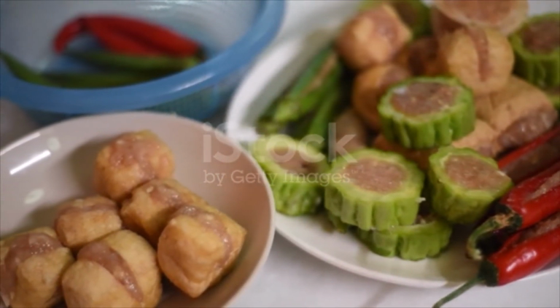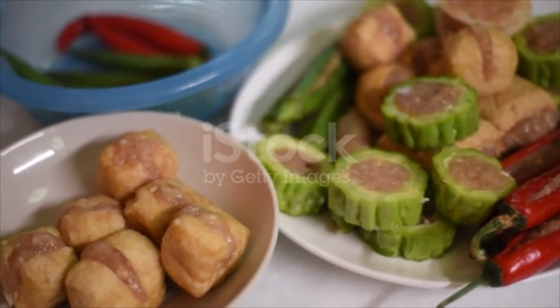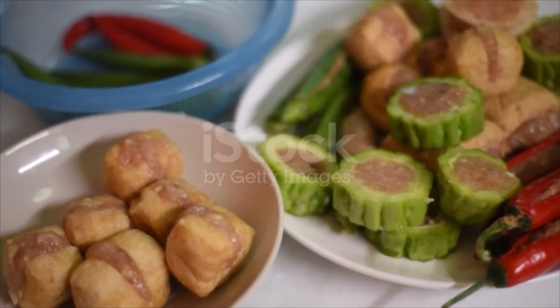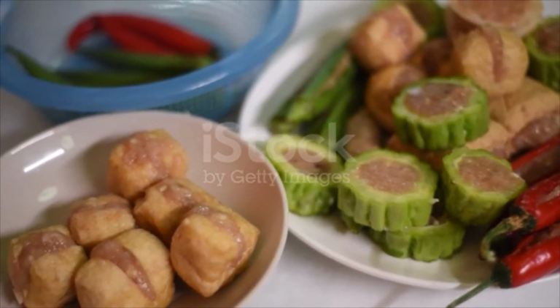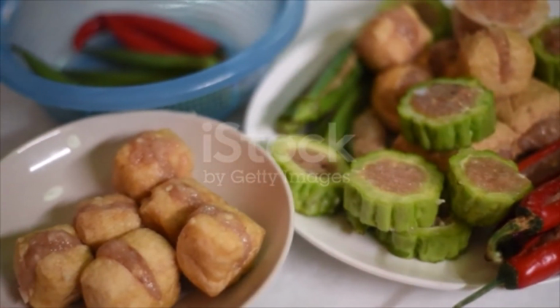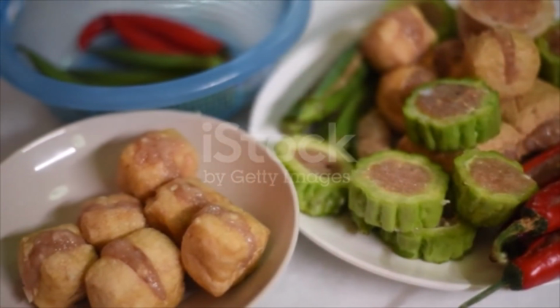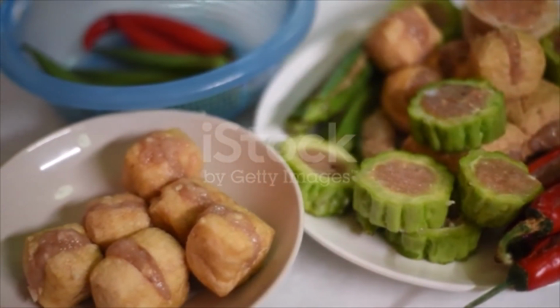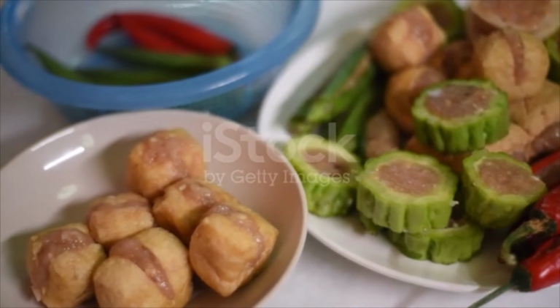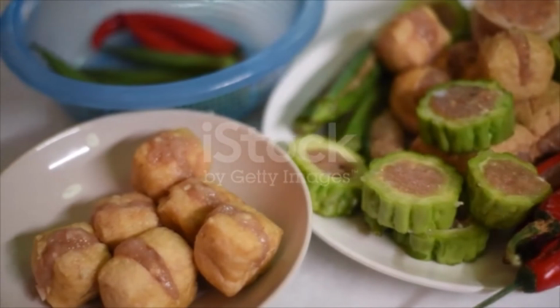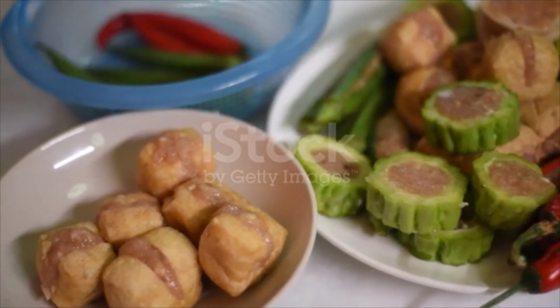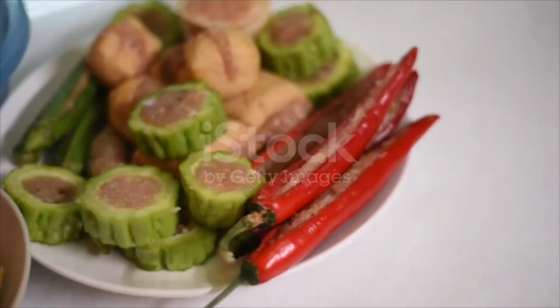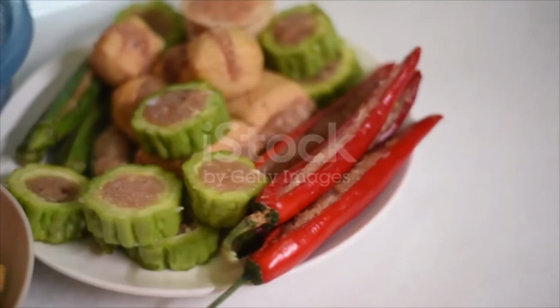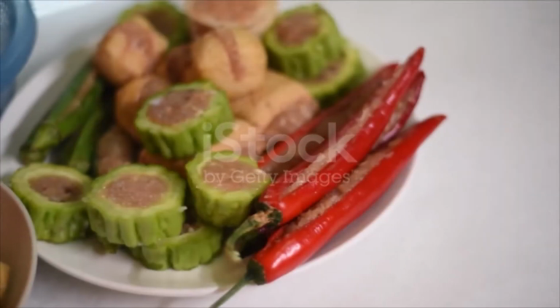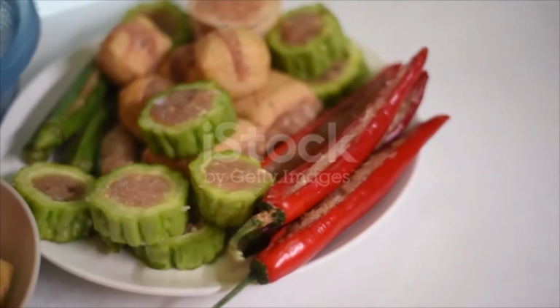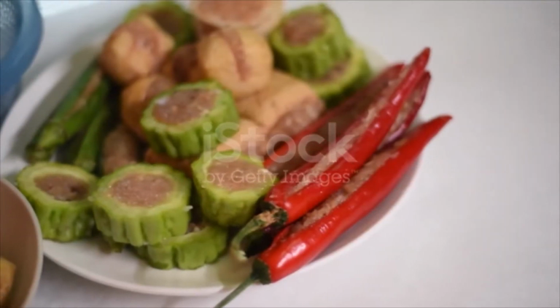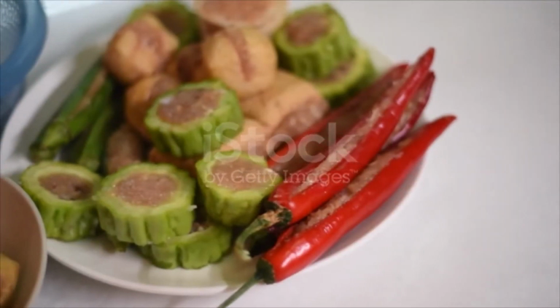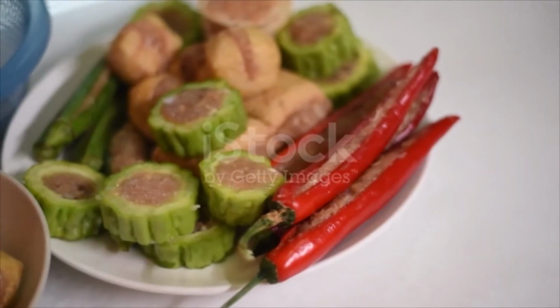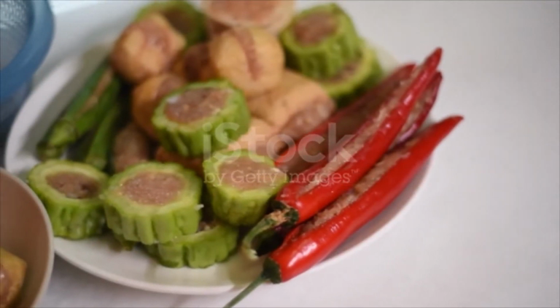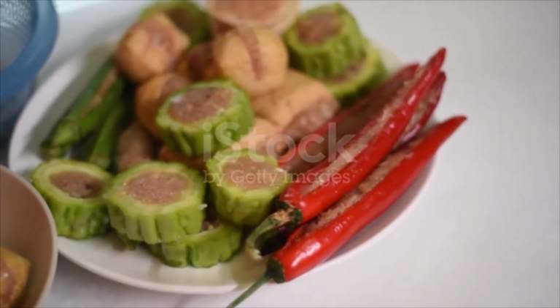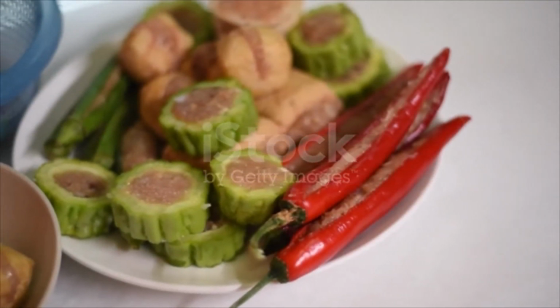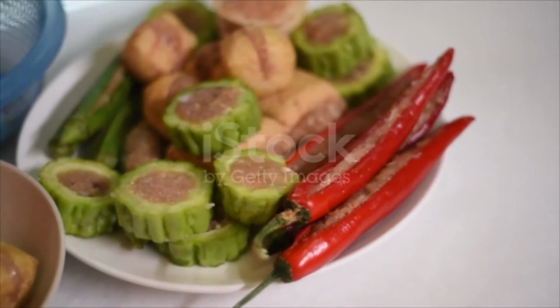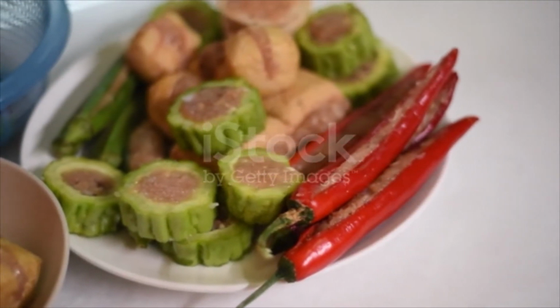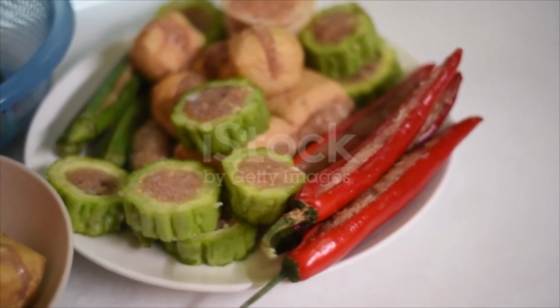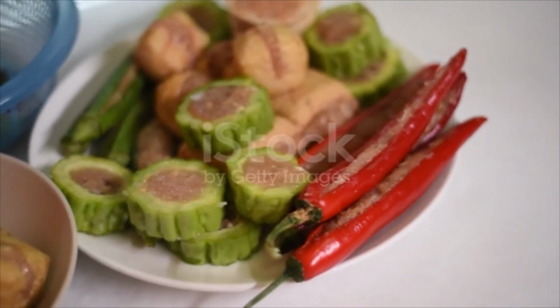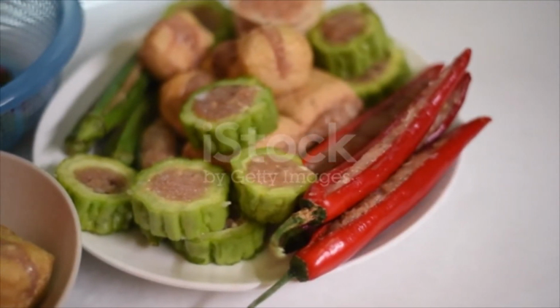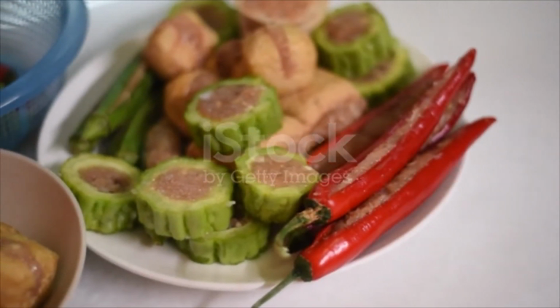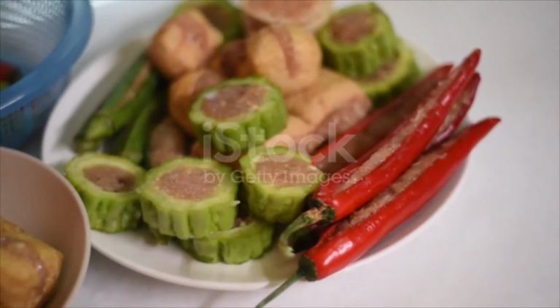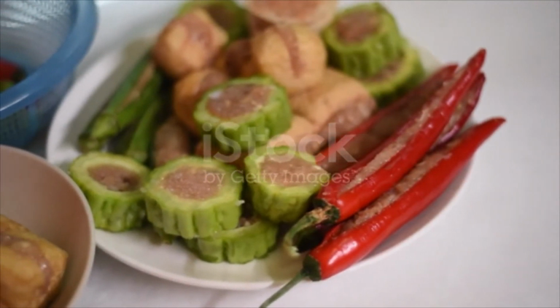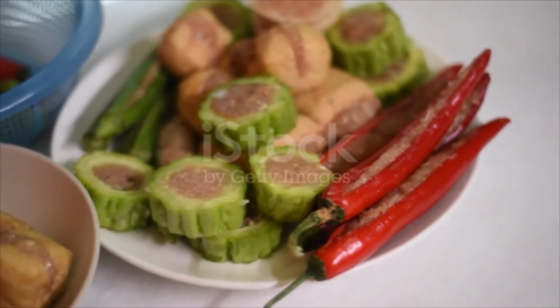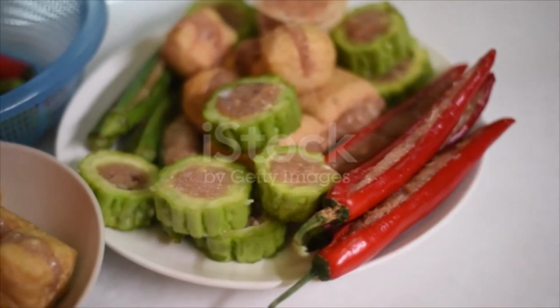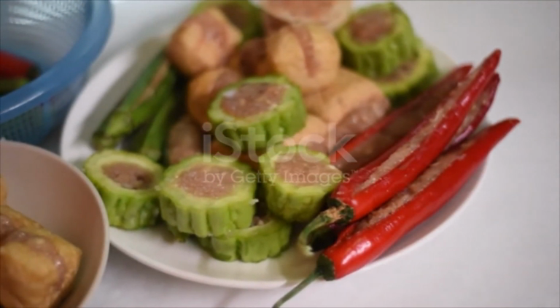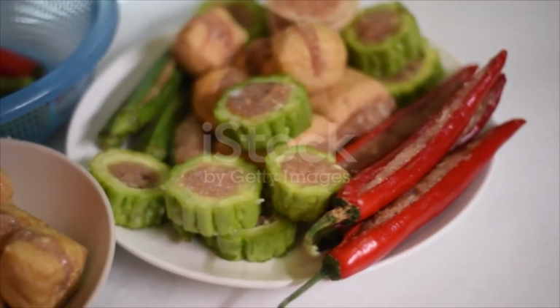Garnishes: 1 stalk green onion, finely chopped.